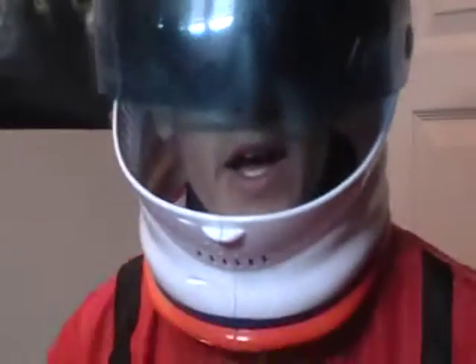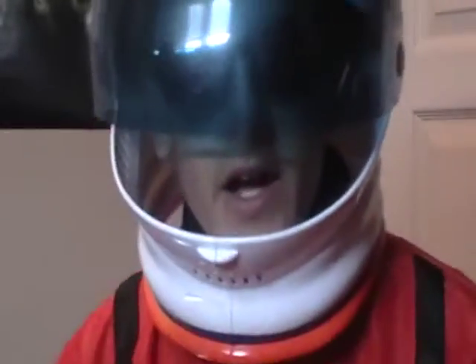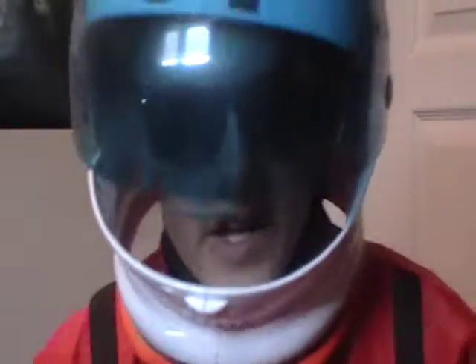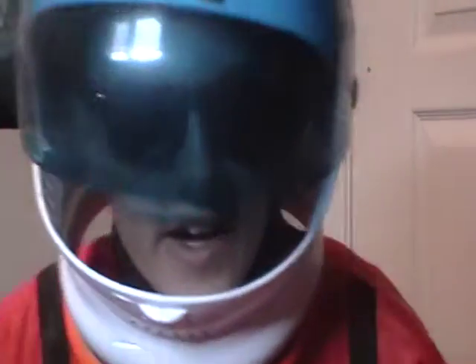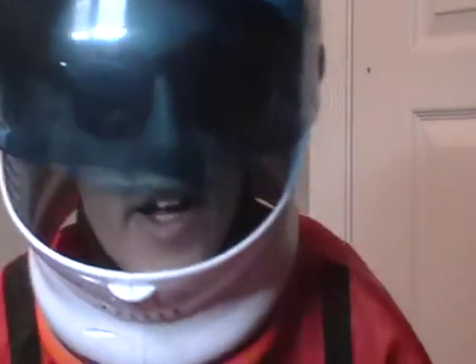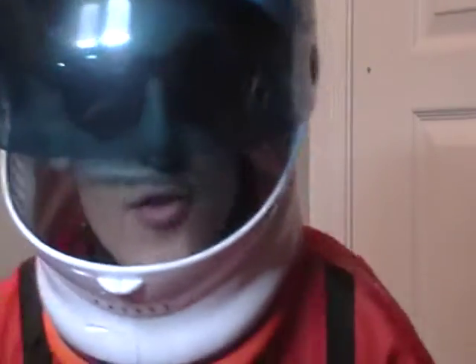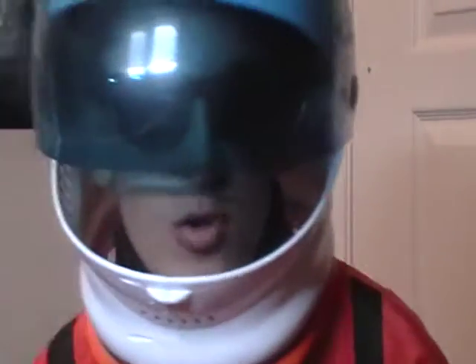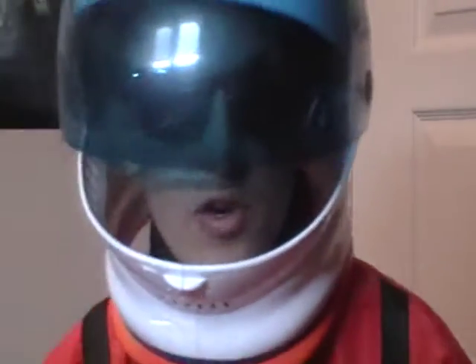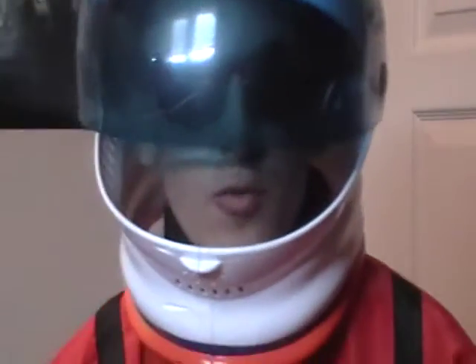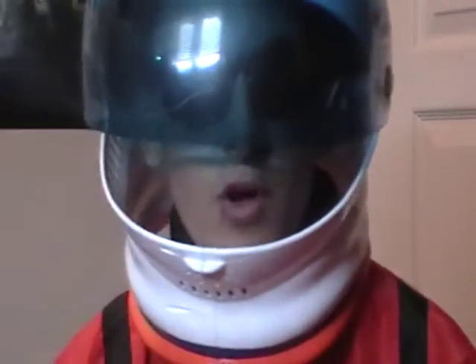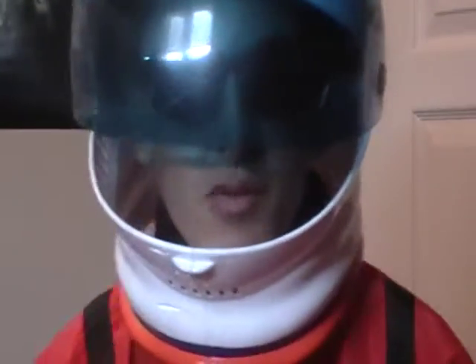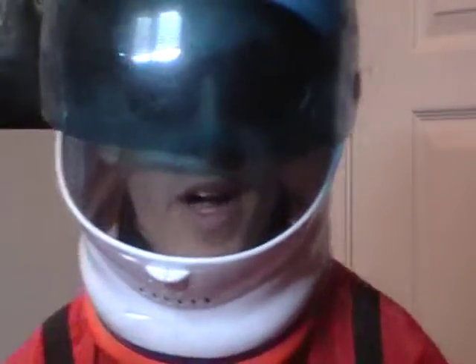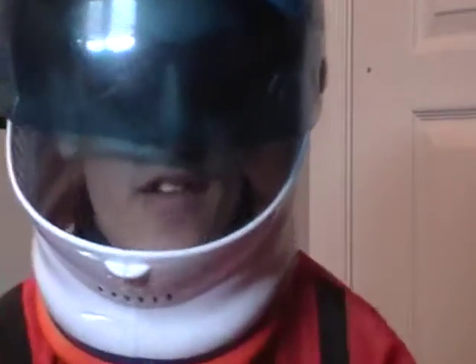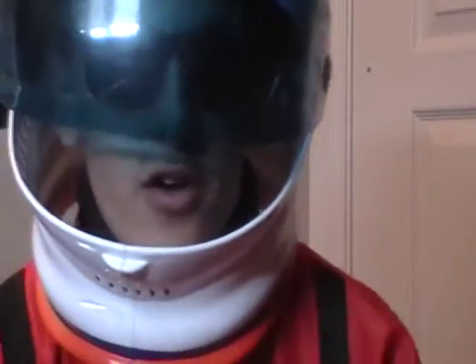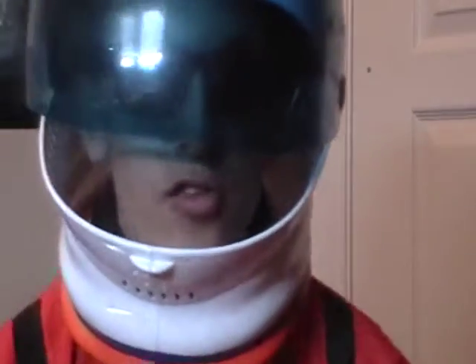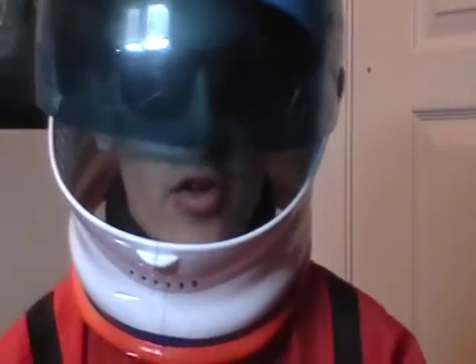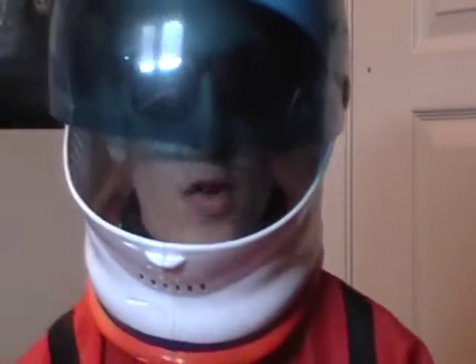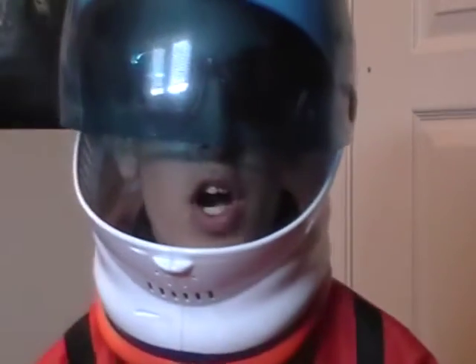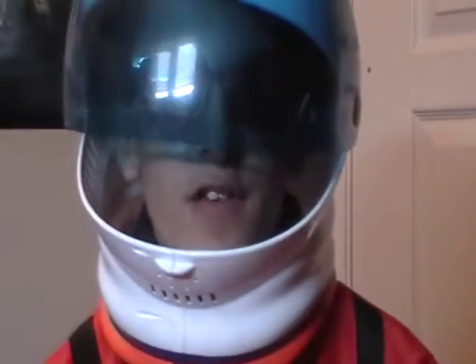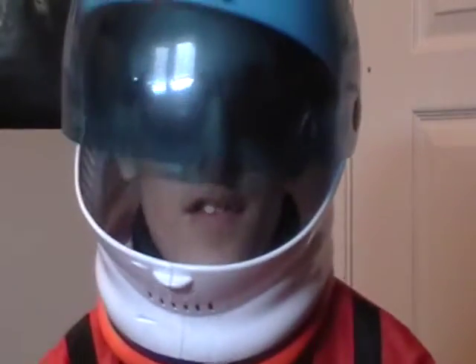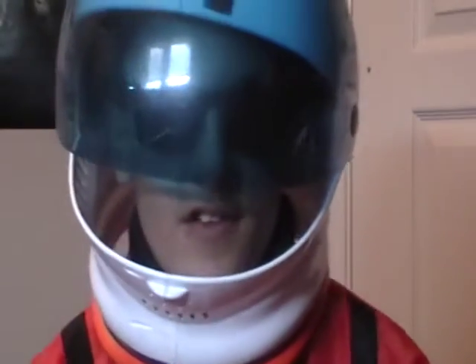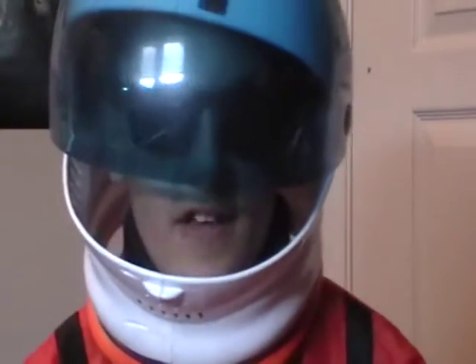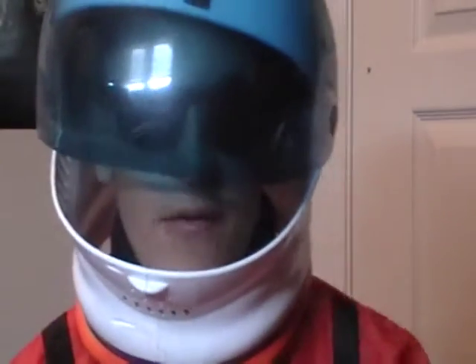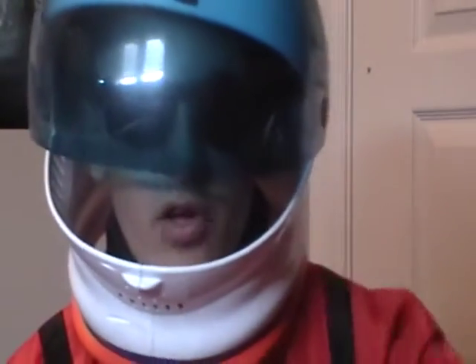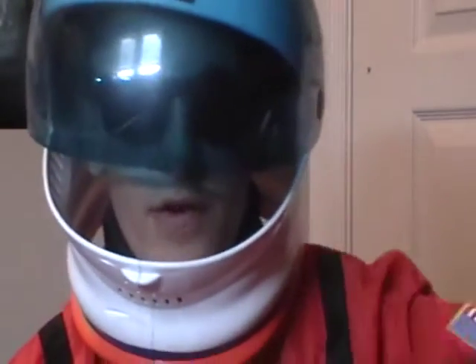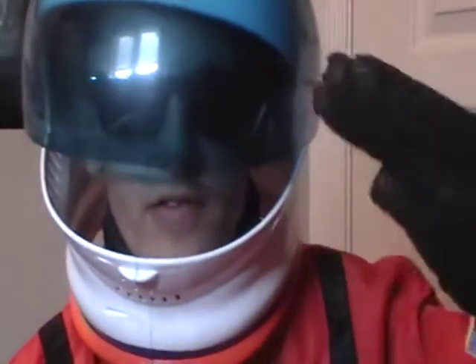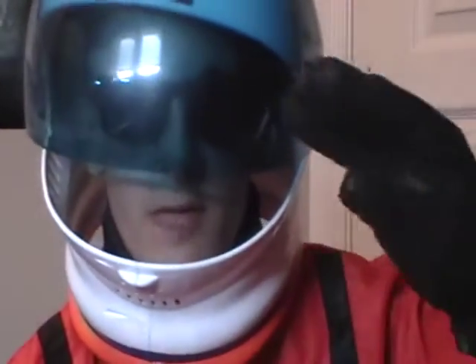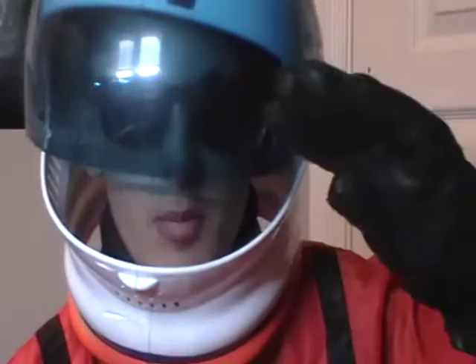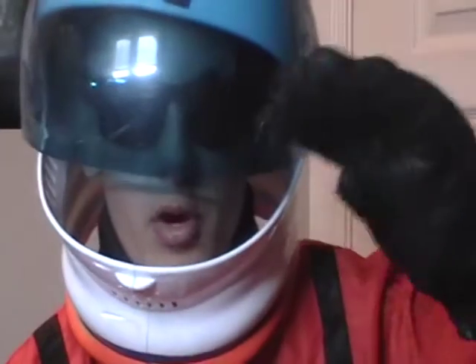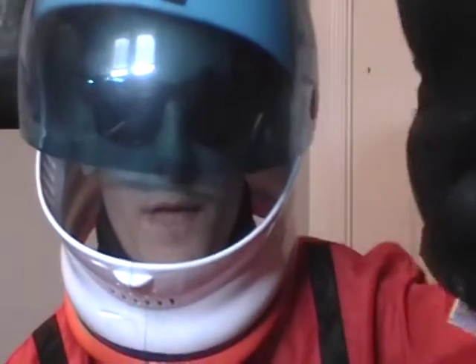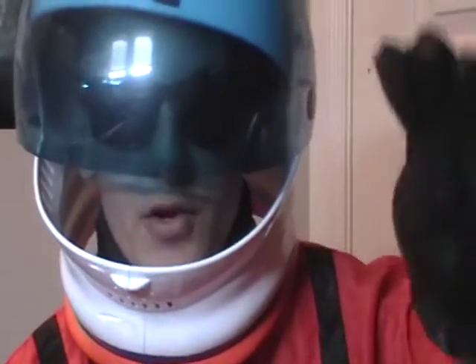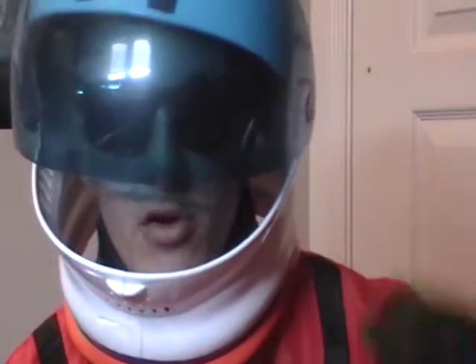Hey hey hey, YouTubers. Welcome back to Interstellar Vlogs. This is Atfield15, reporting for duty.